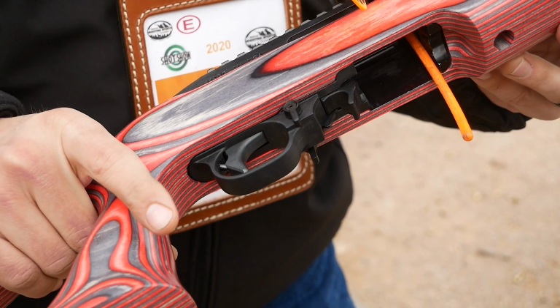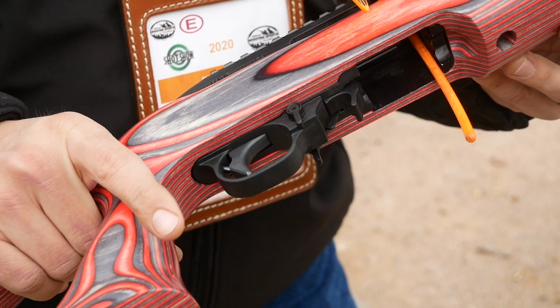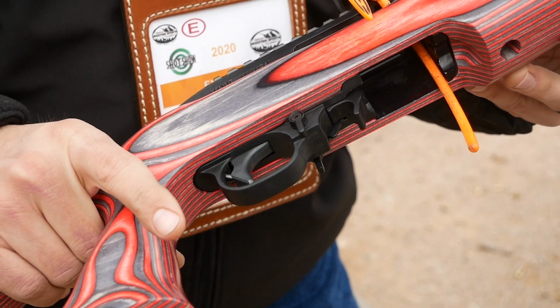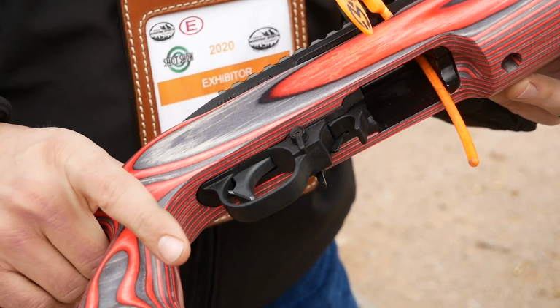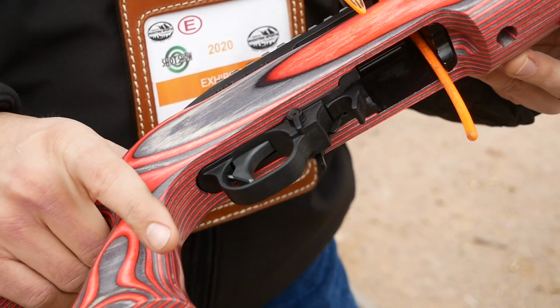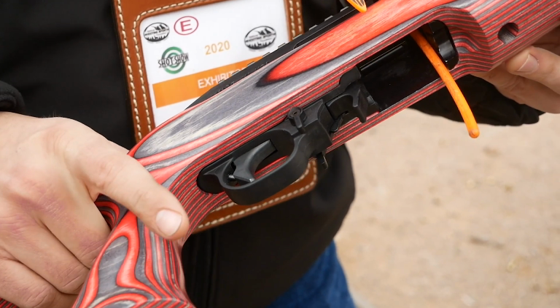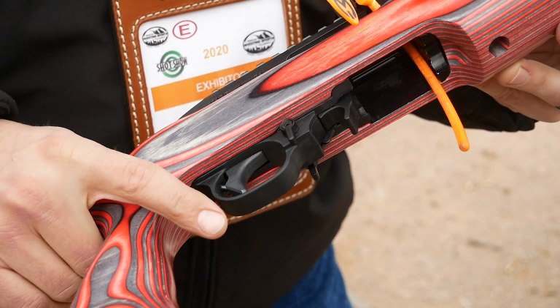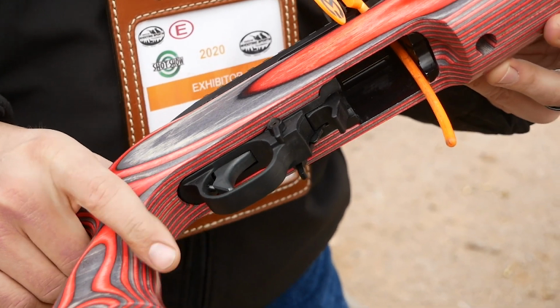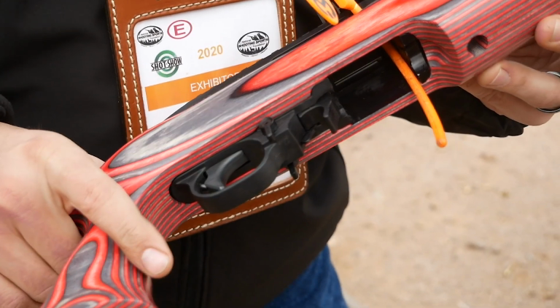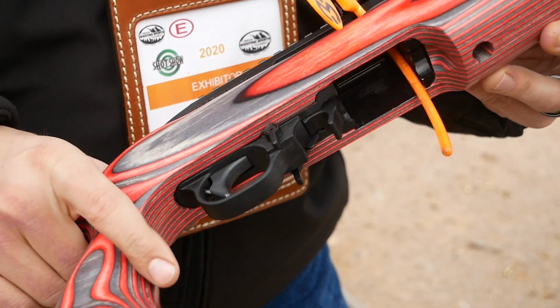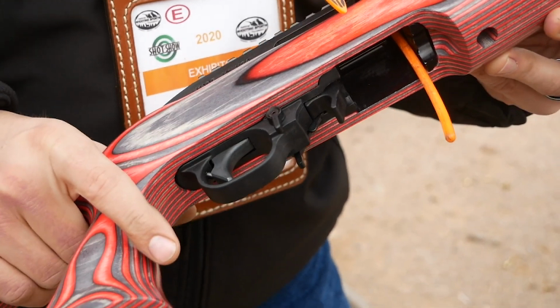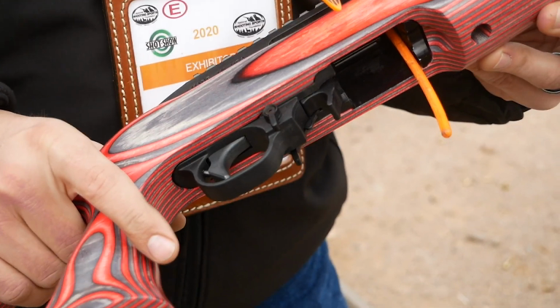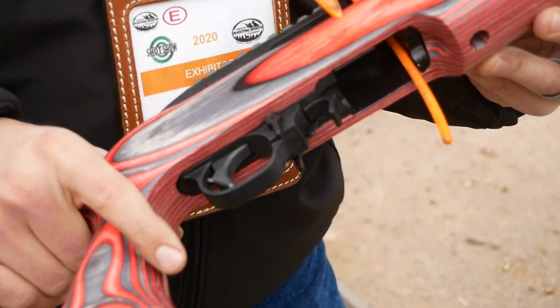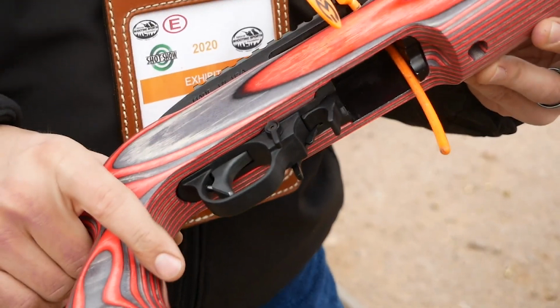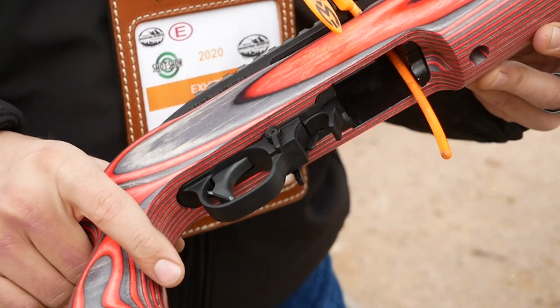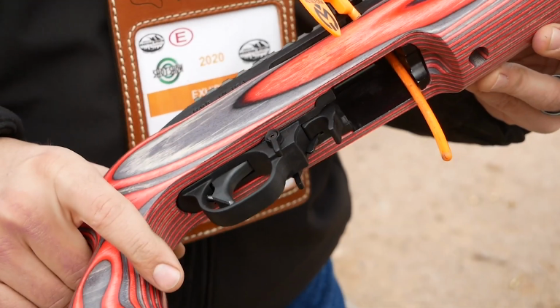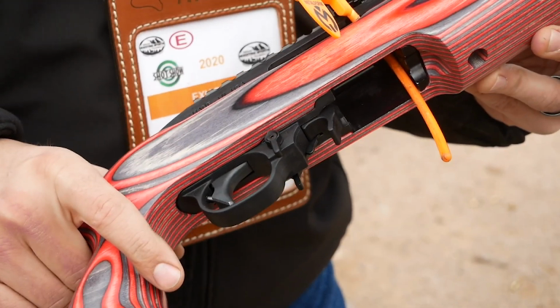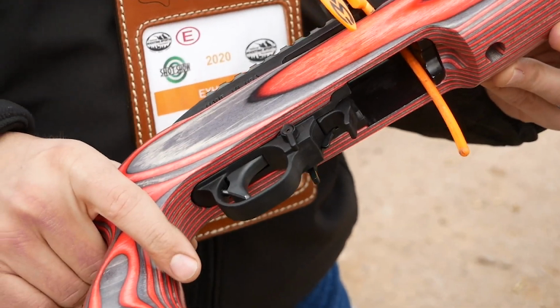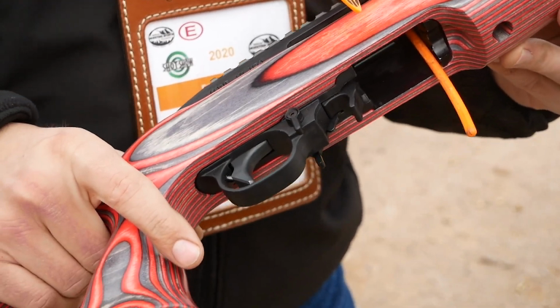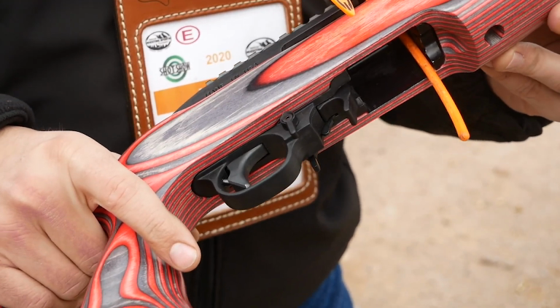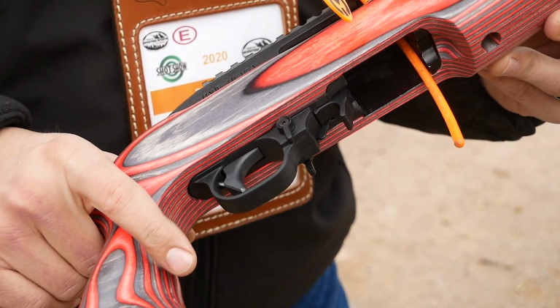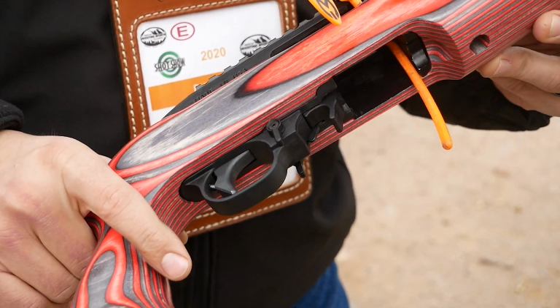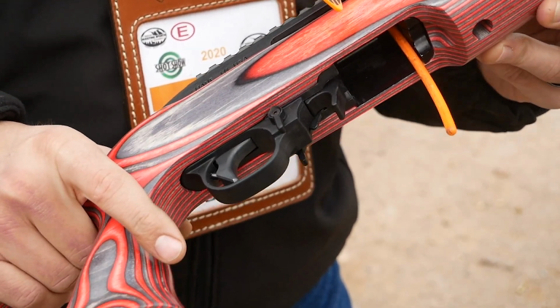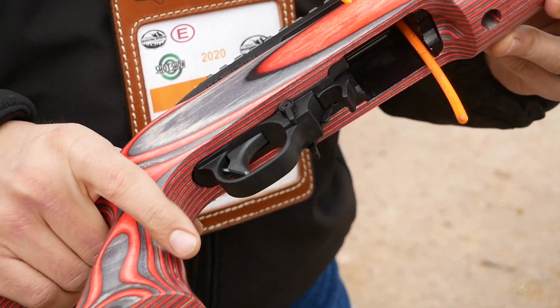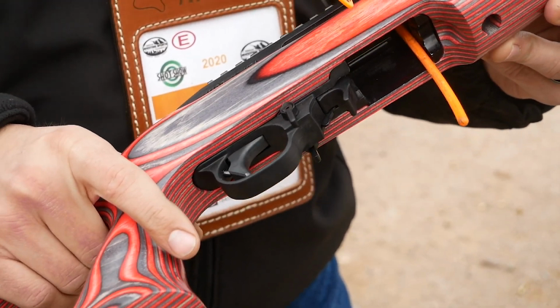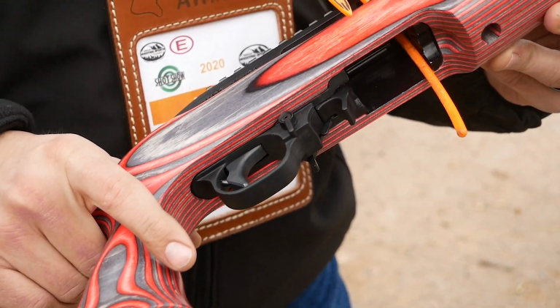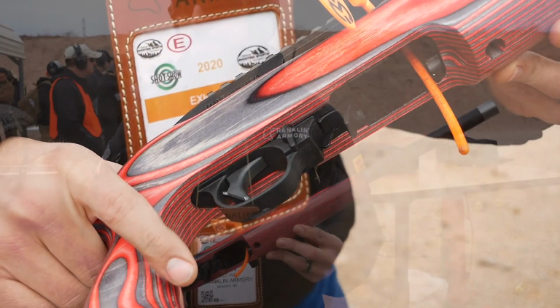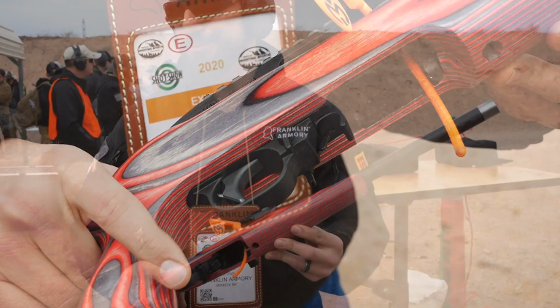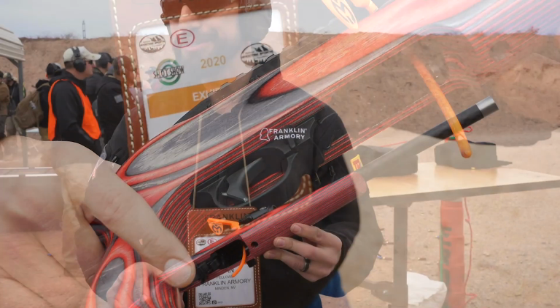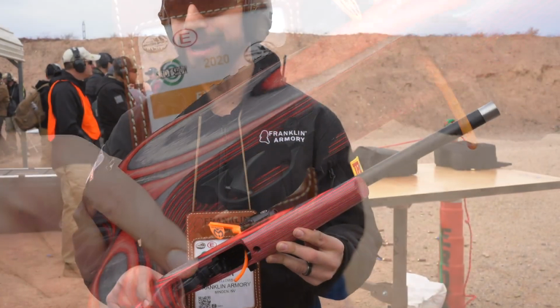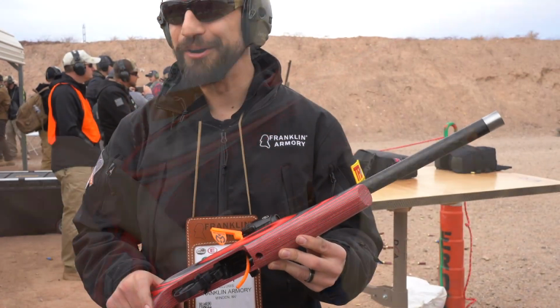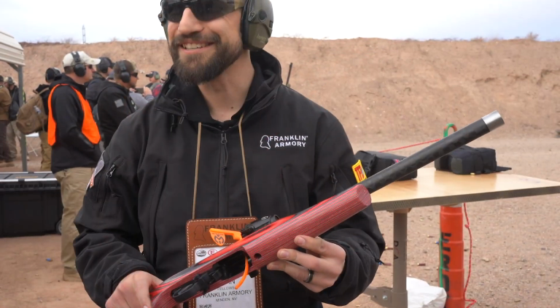Just new this year is the 10-22 version, which is wildly popular because of how cheap 22 ammo is.